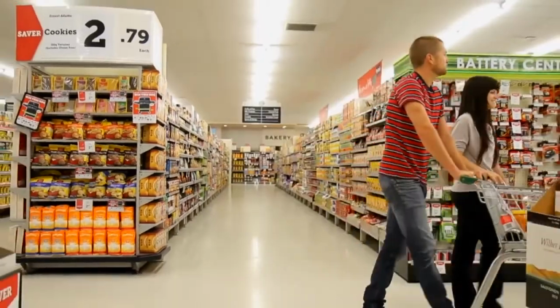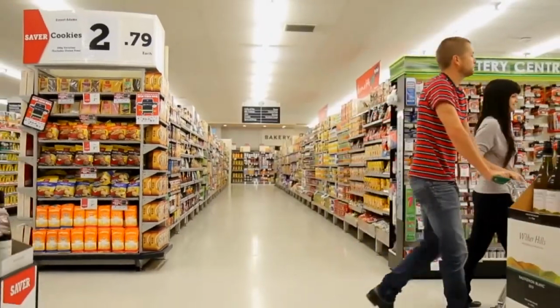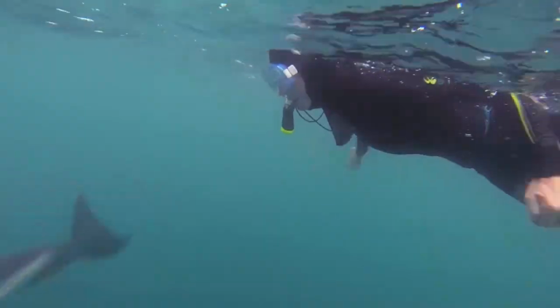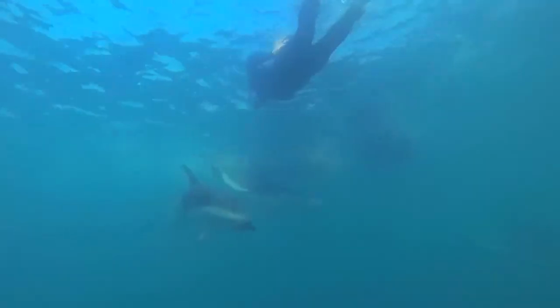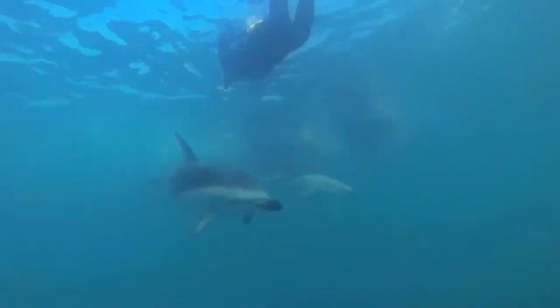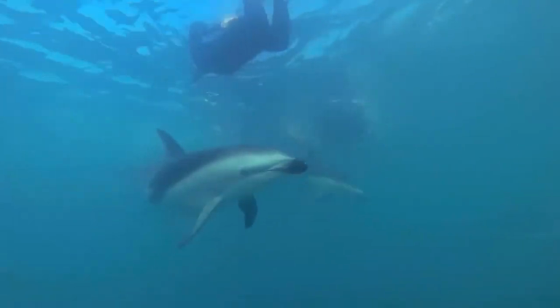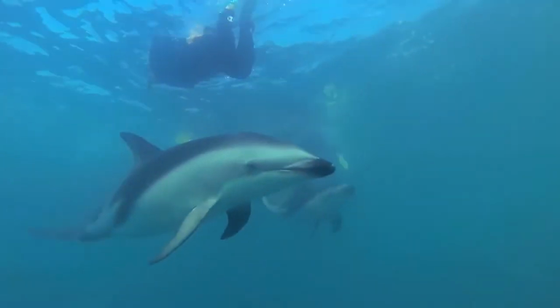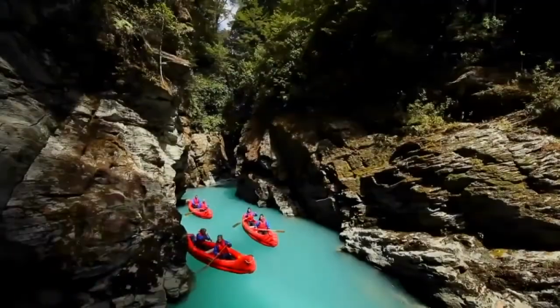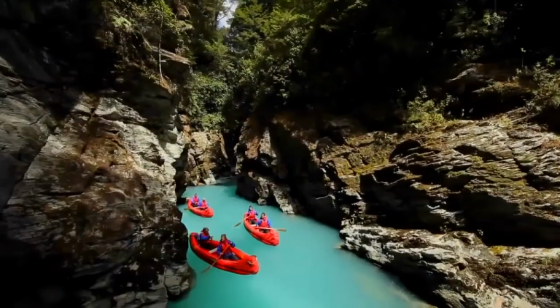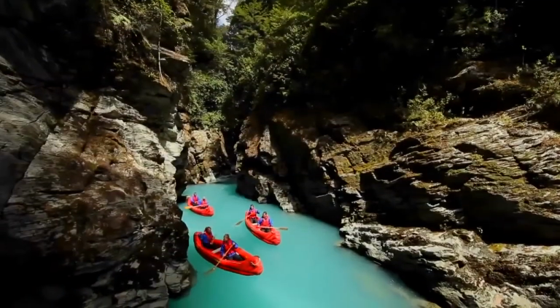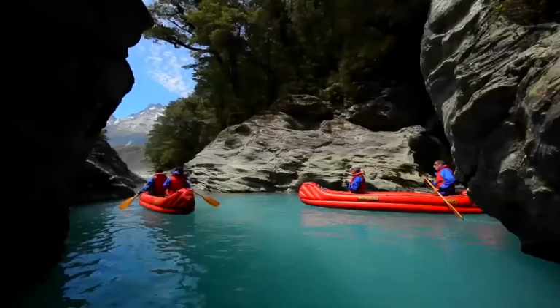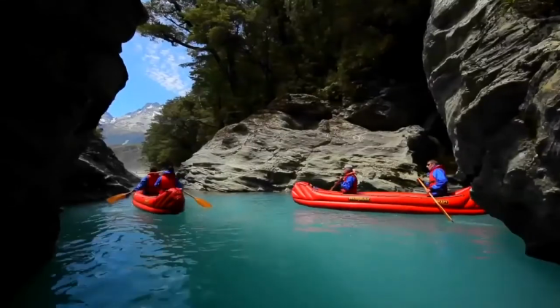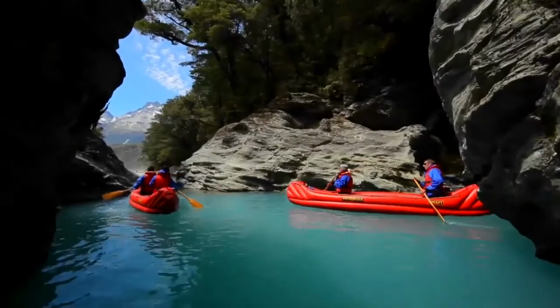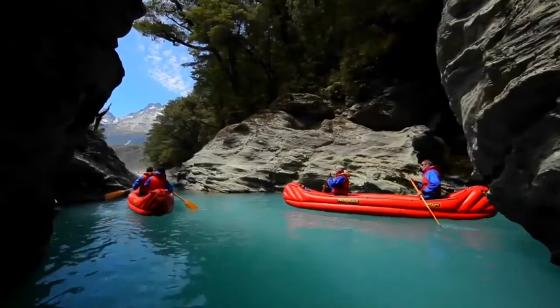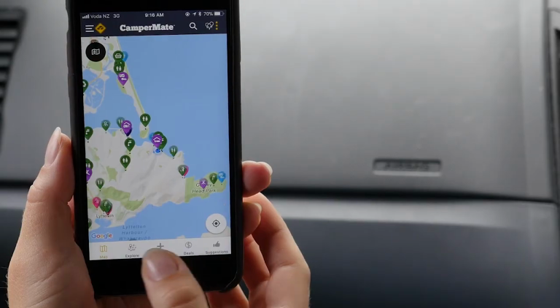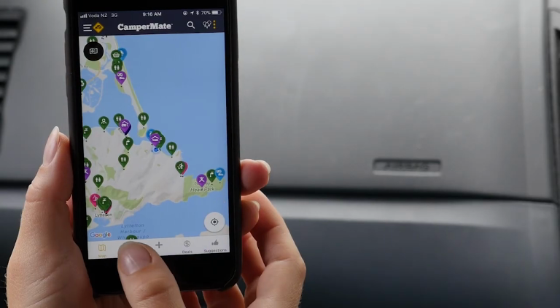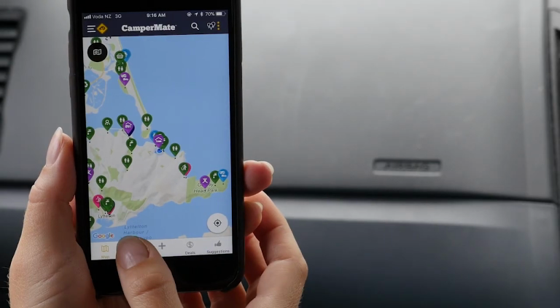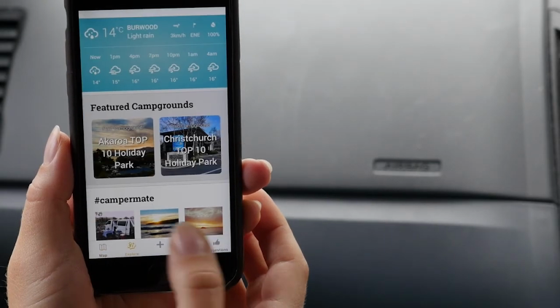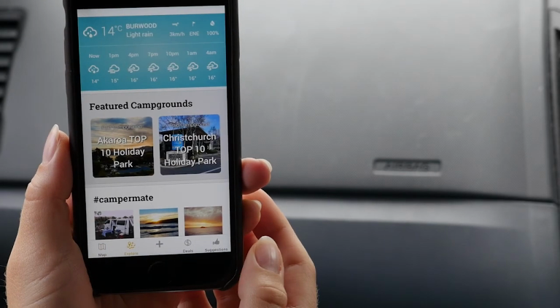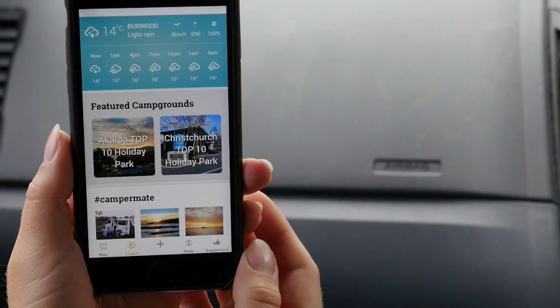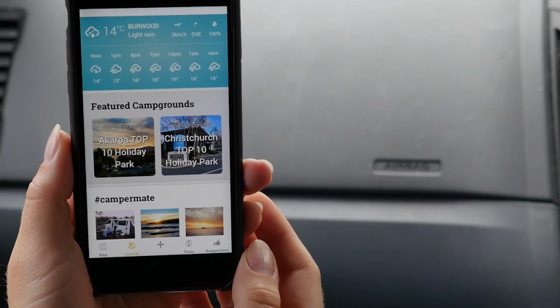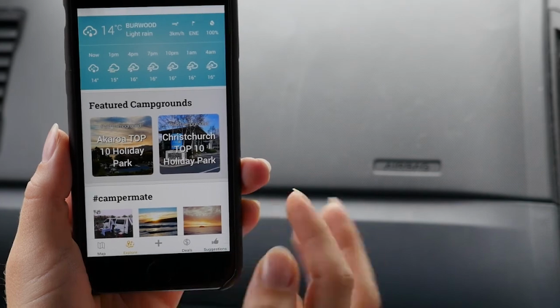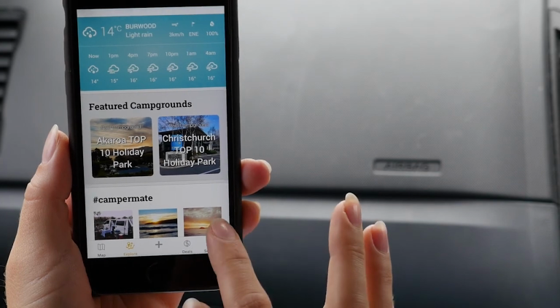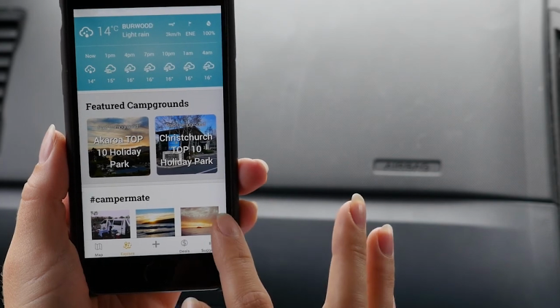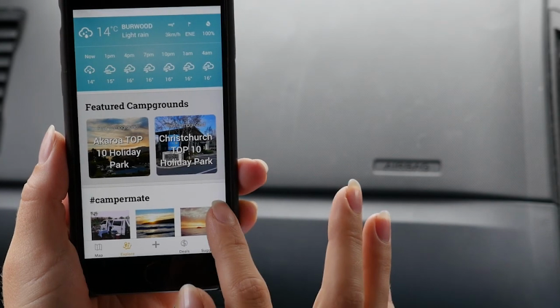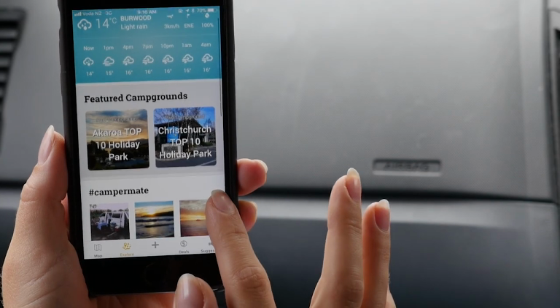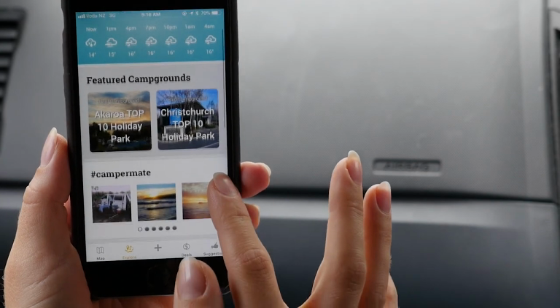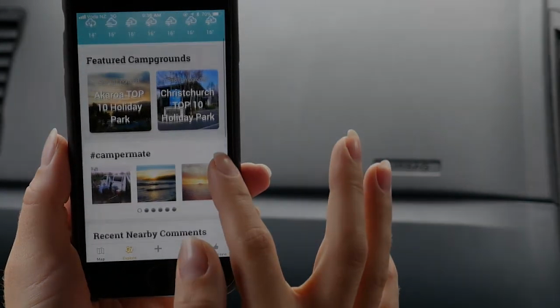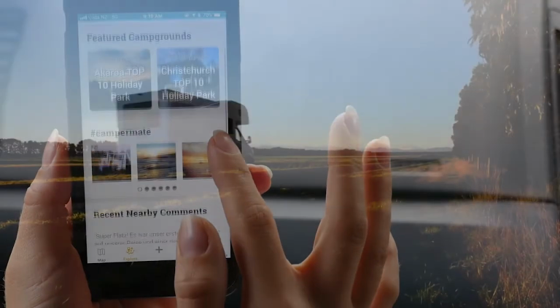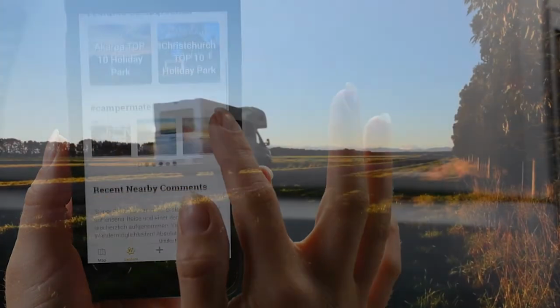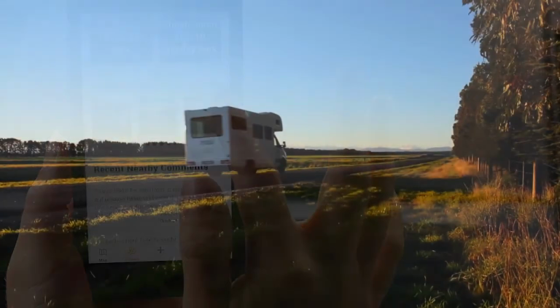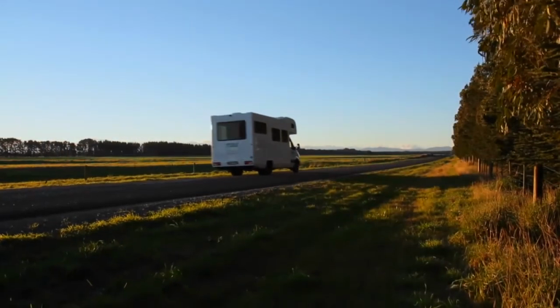With Campermate version 4 you can also see local weather, events and messages from users around you, all tools to improve your travel experience.